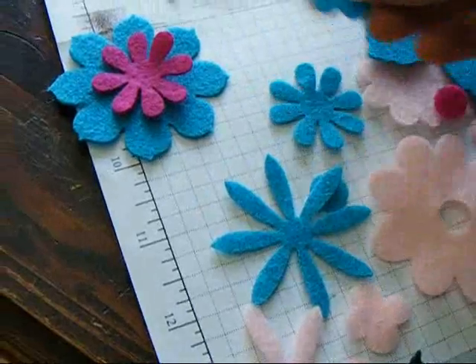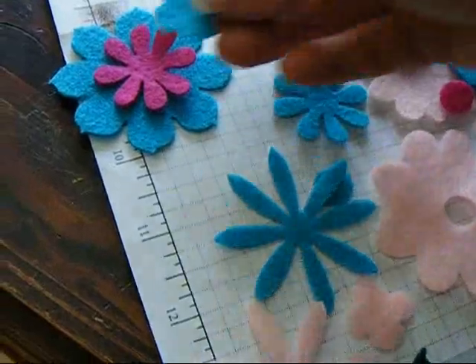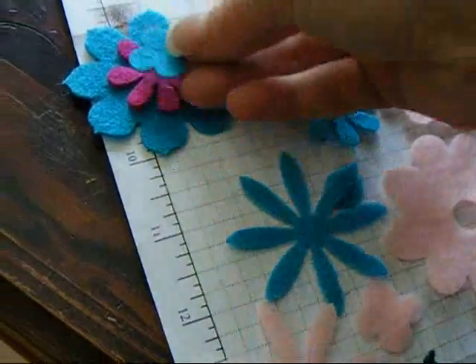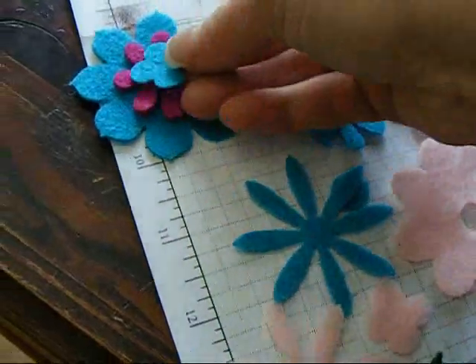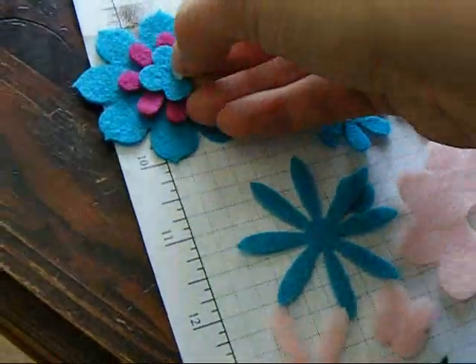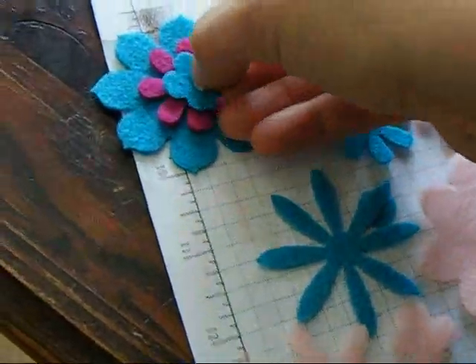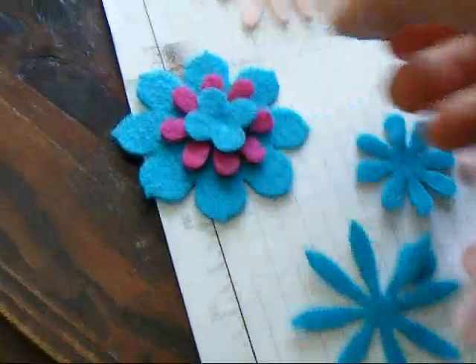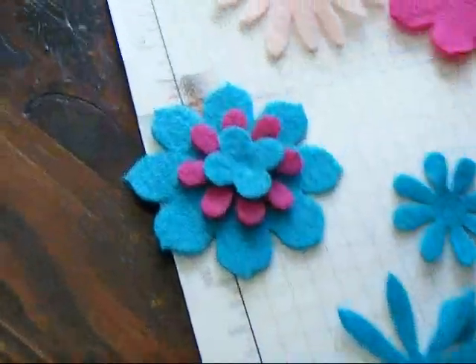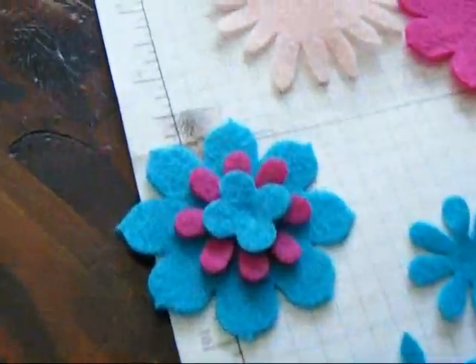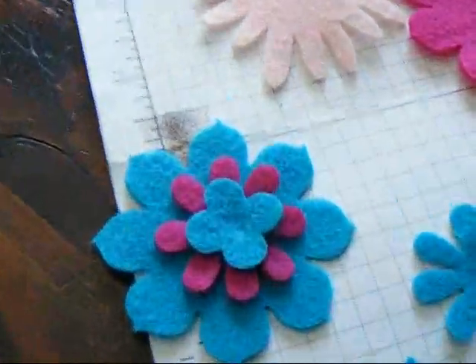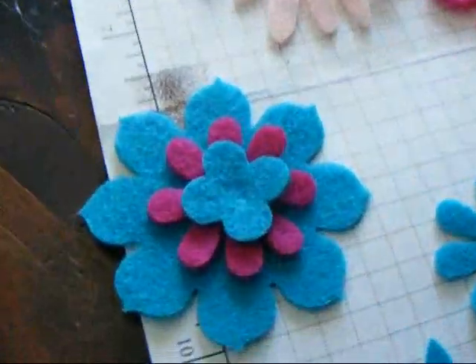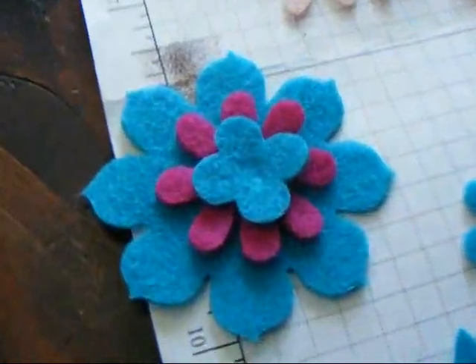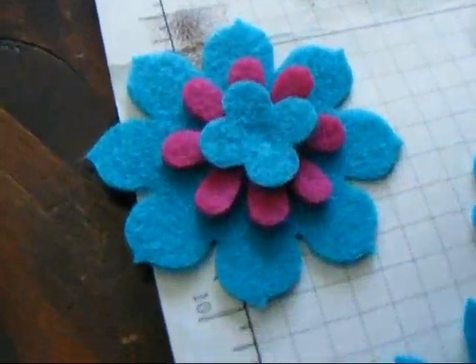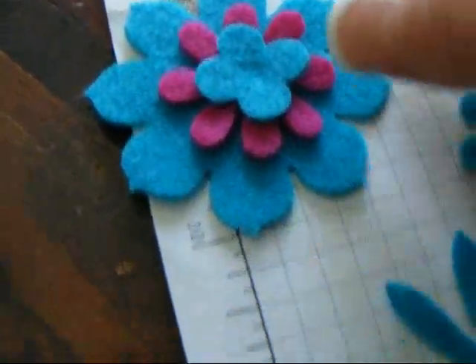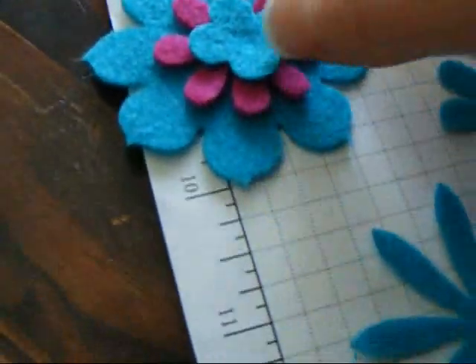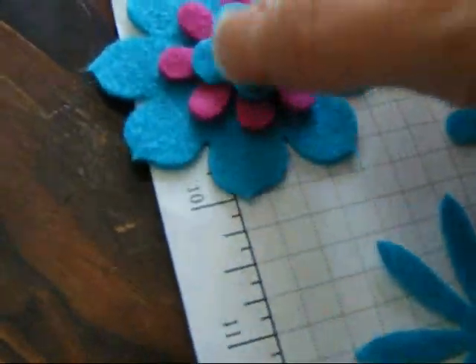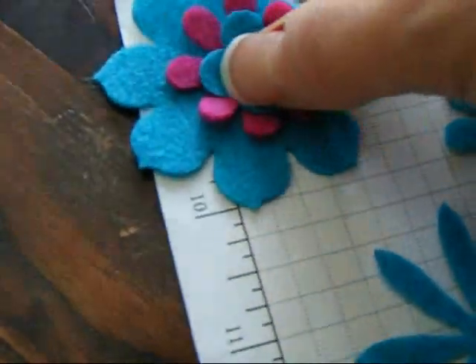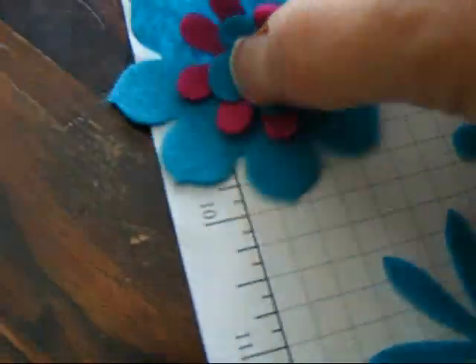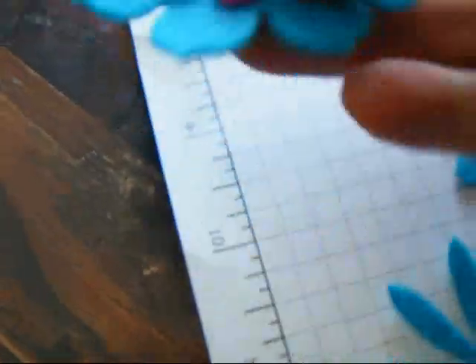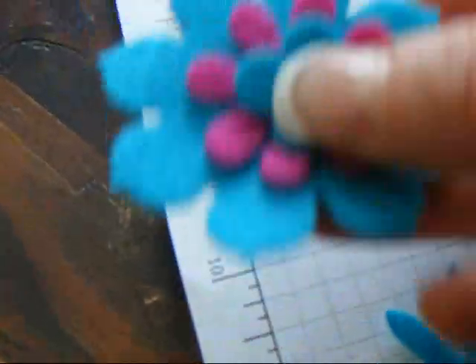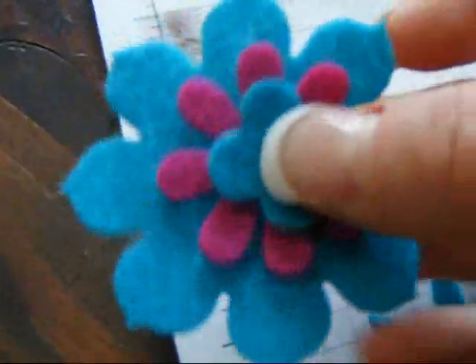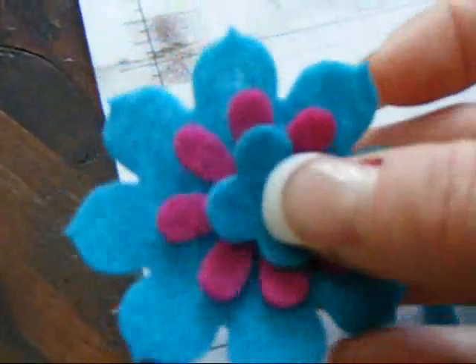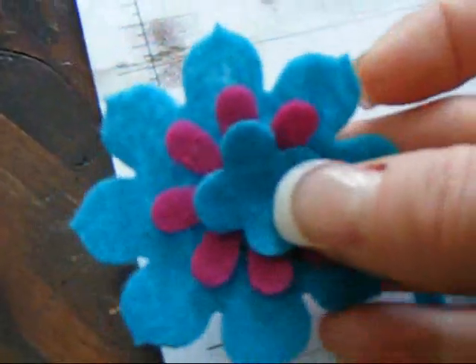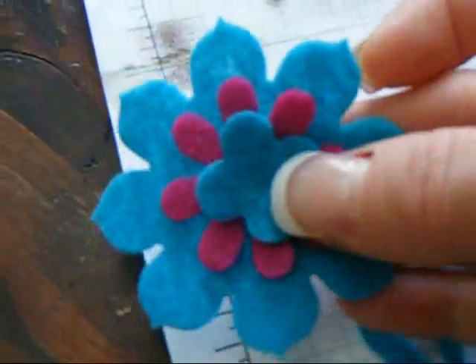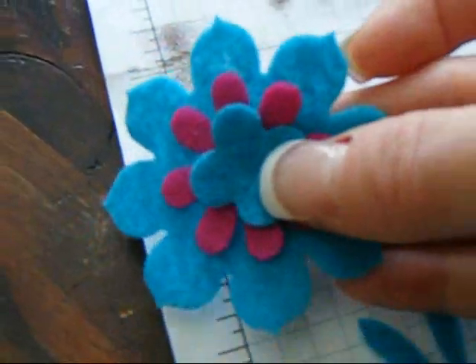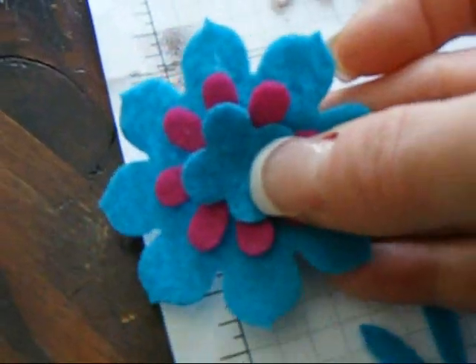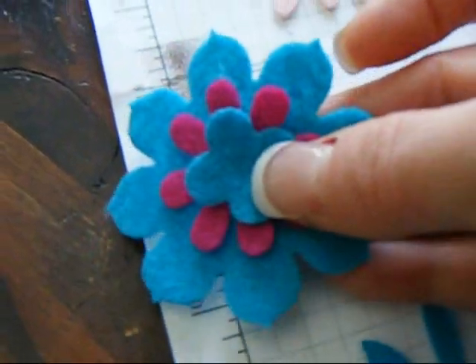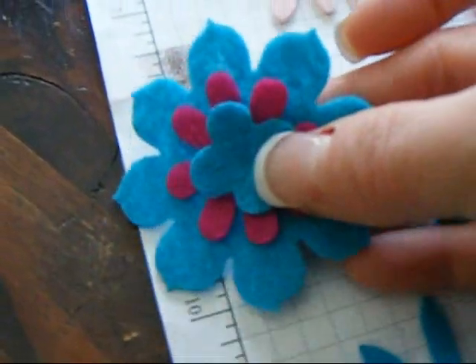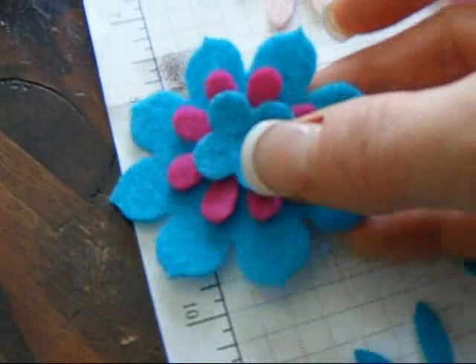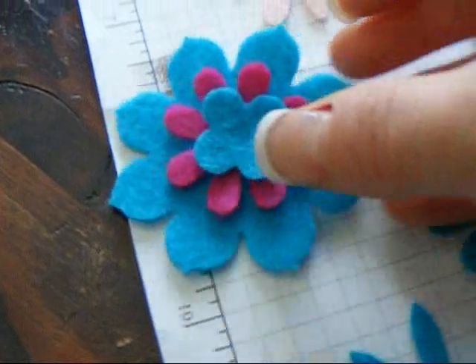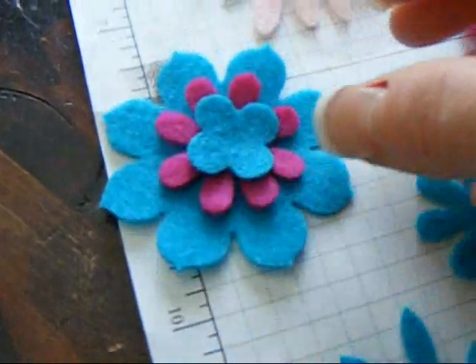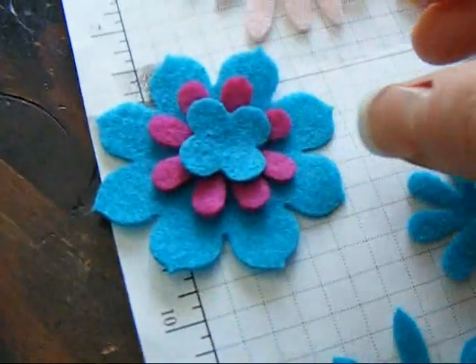Look at this — isn't this cute? You could stitch it. You could put a little button in the center.